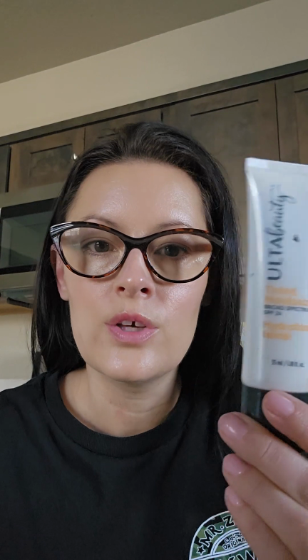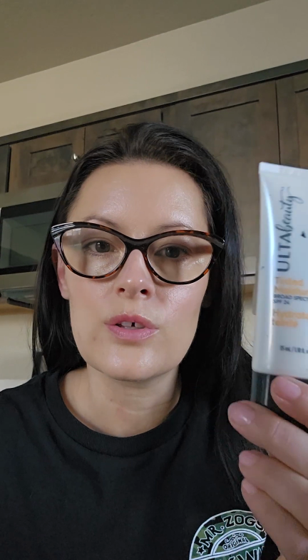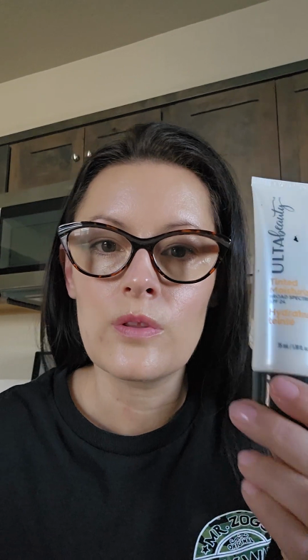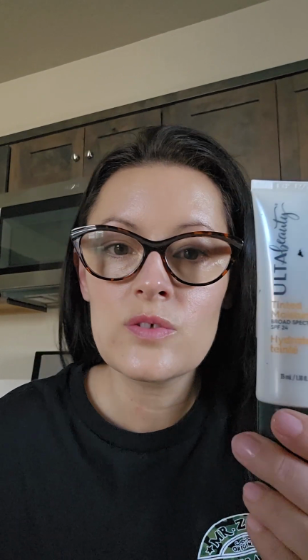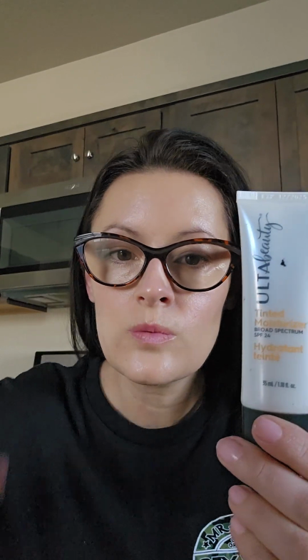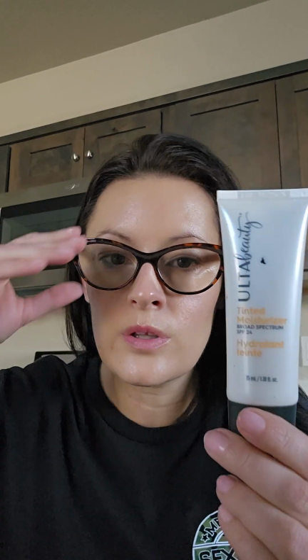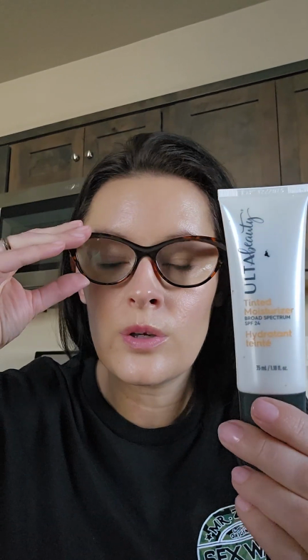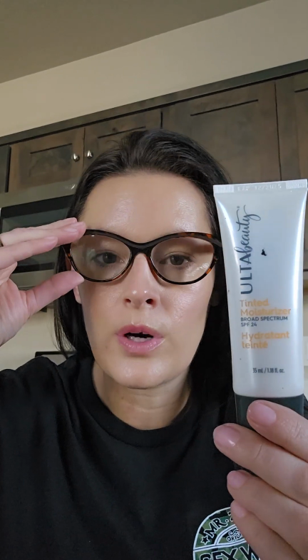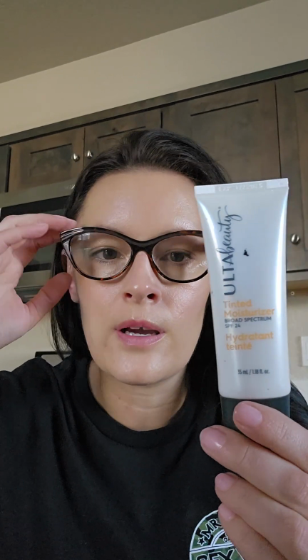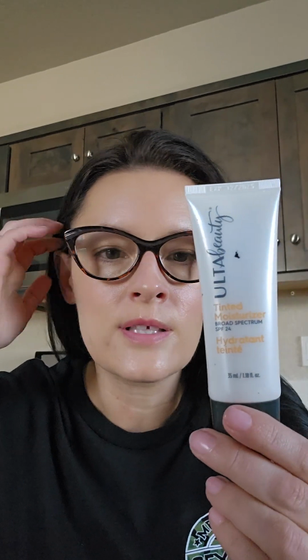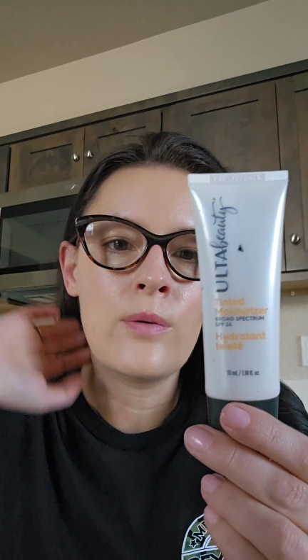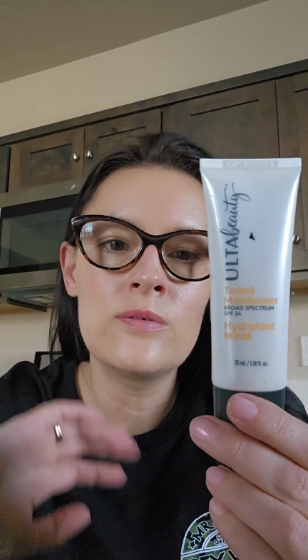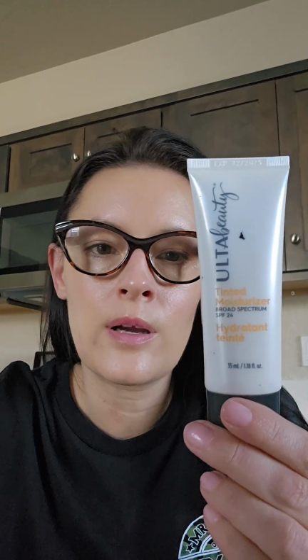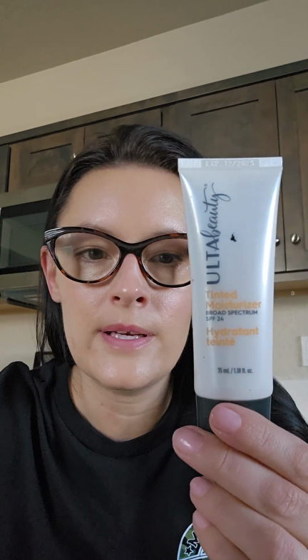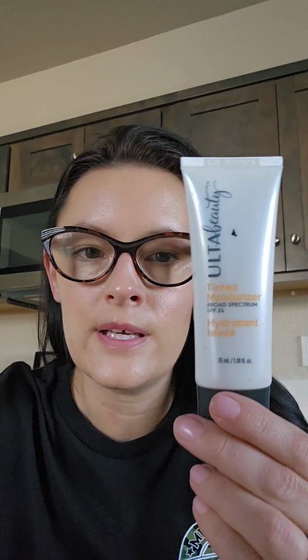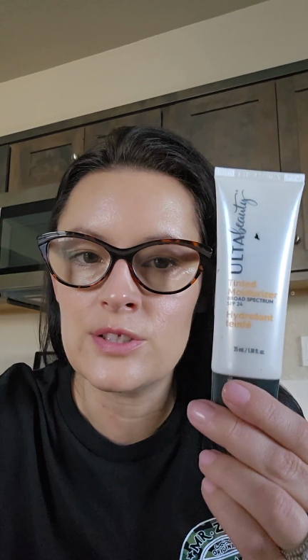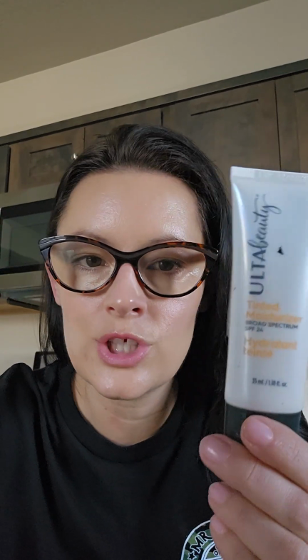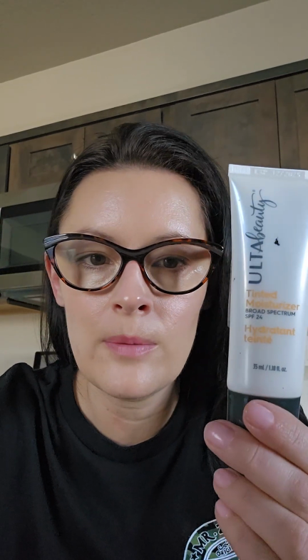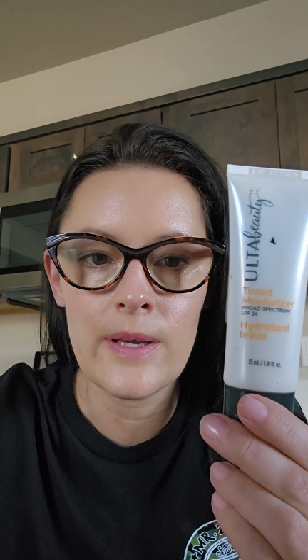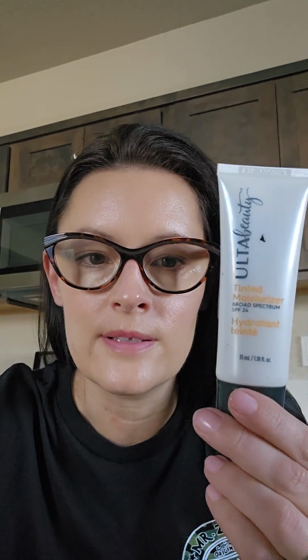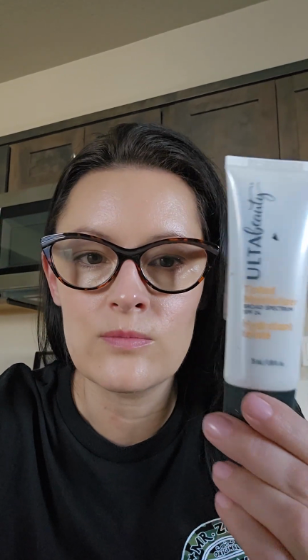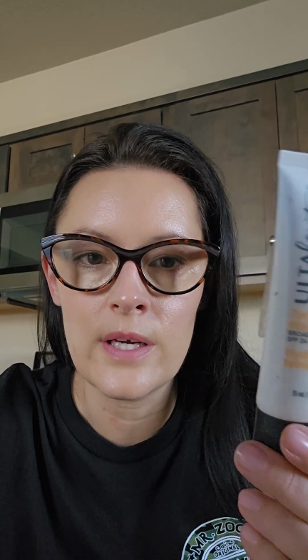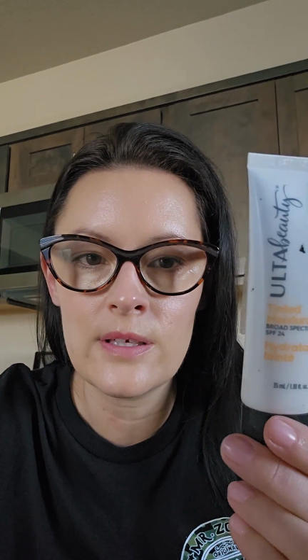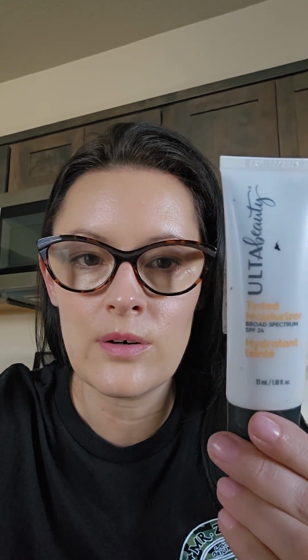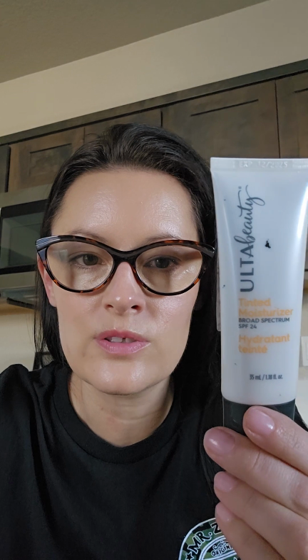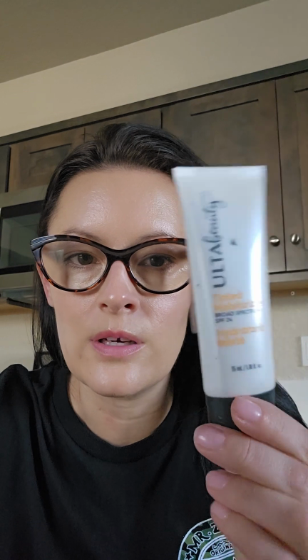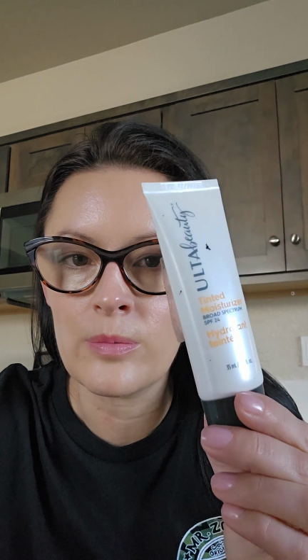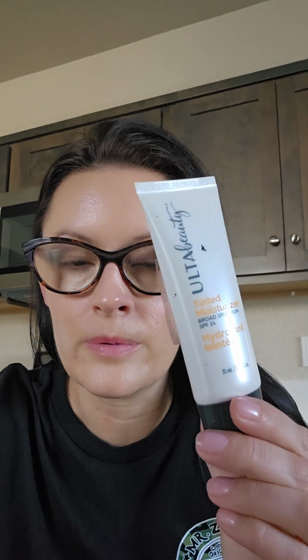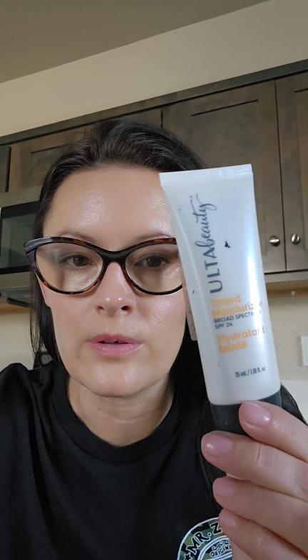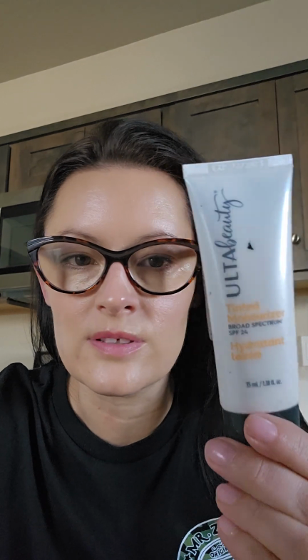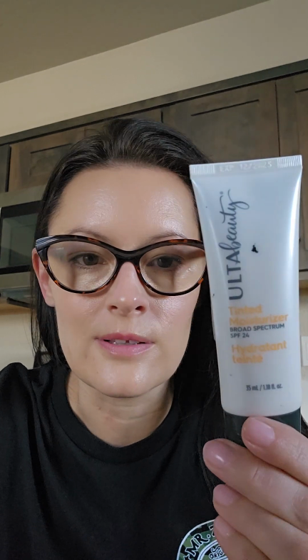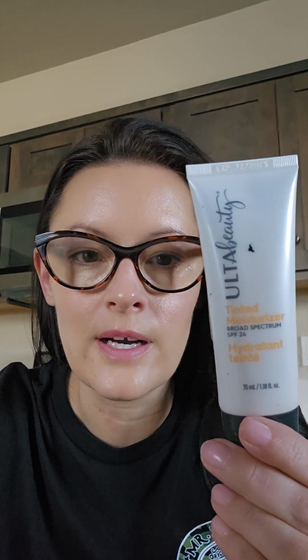This is a really good product. I would recommend it. It's cheap and it's right there at Ulta. You could probably order this online too.